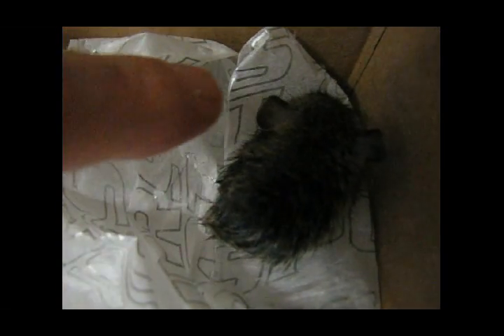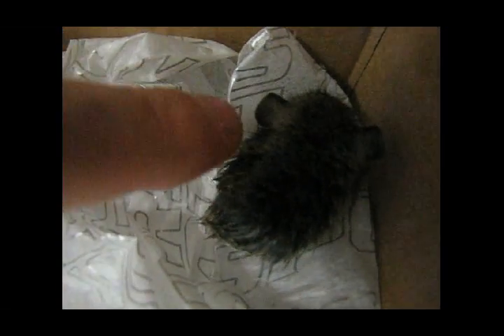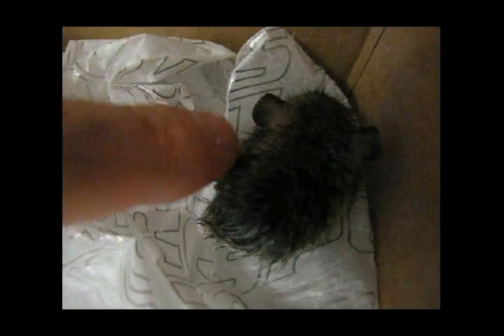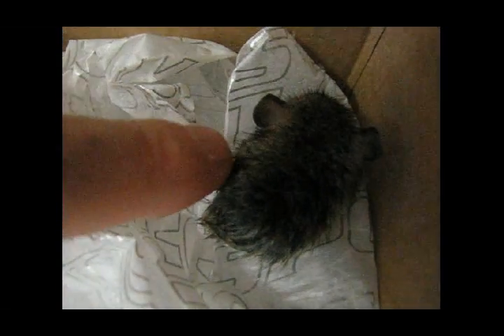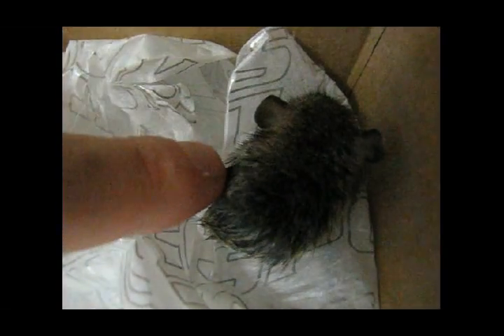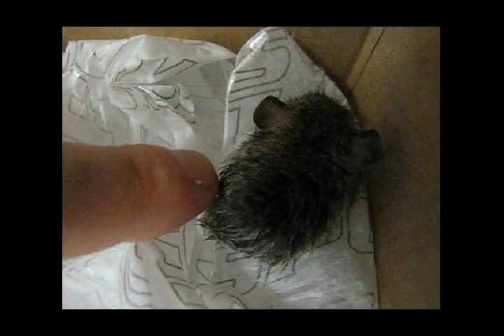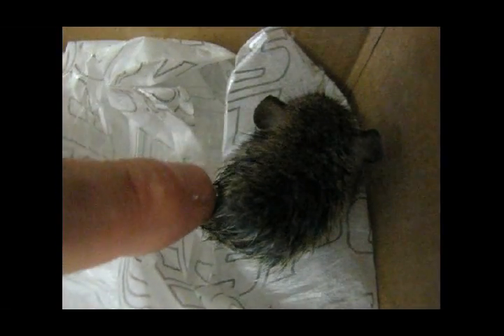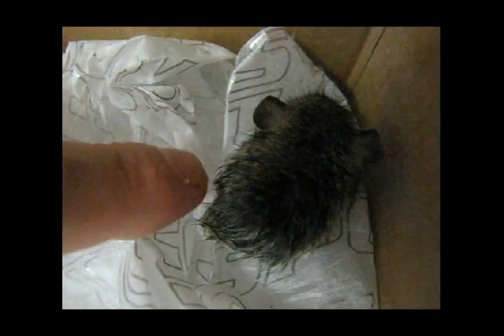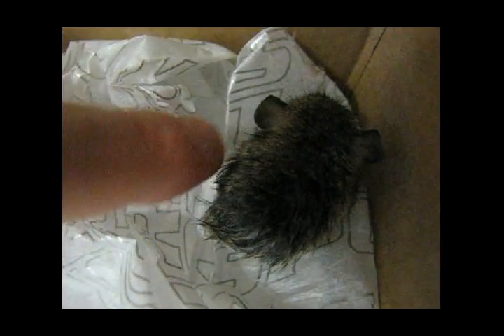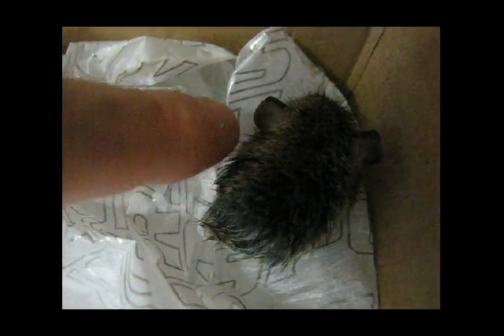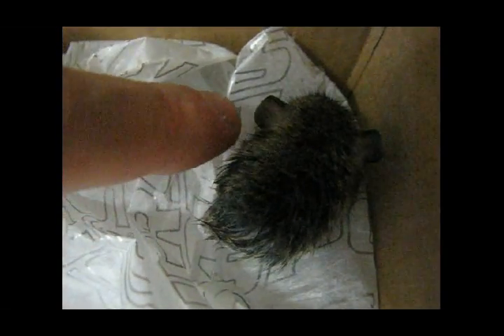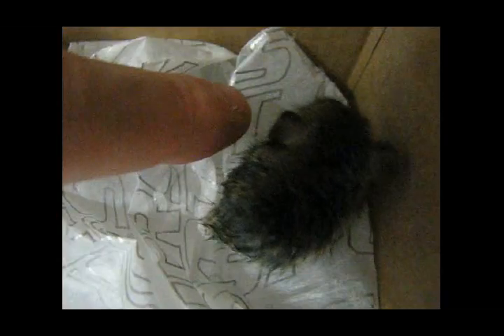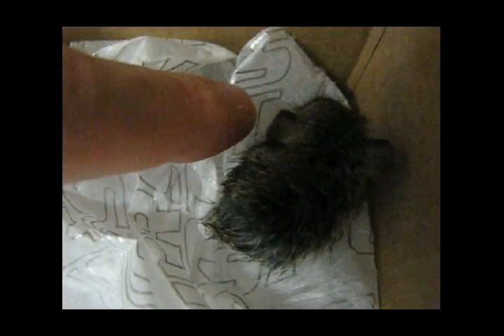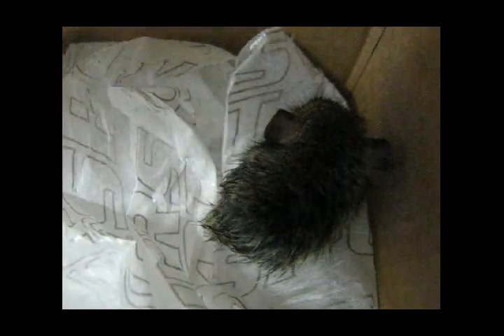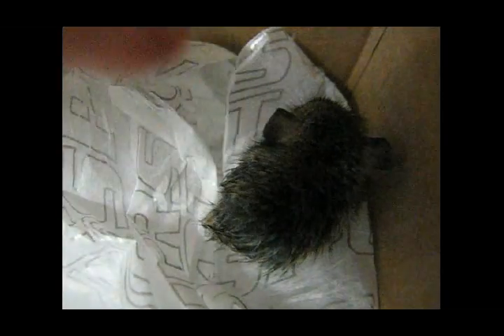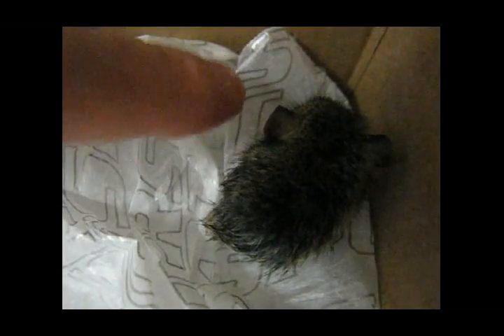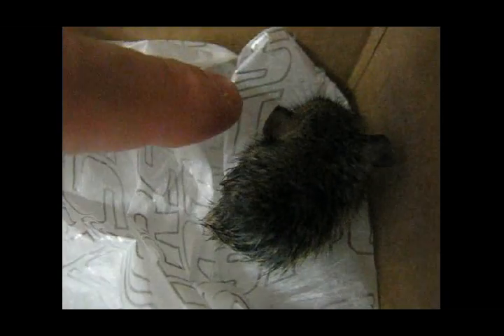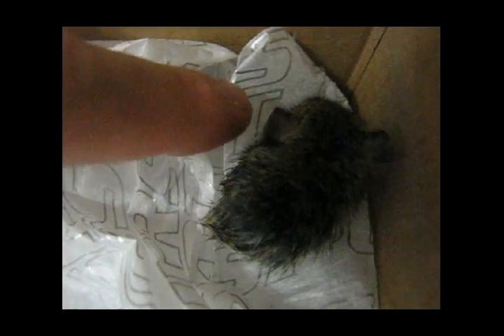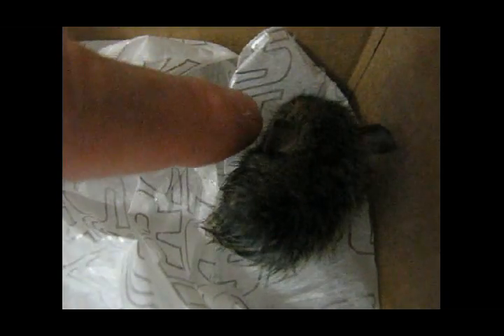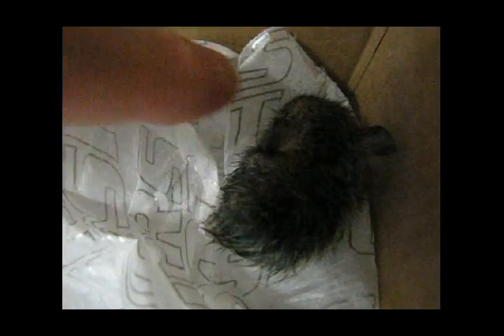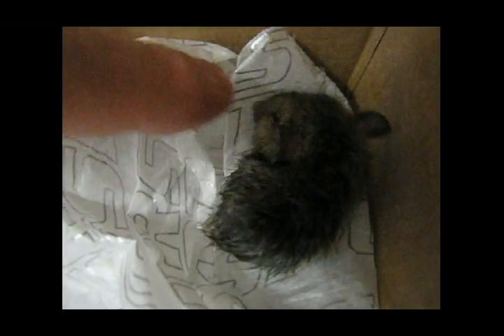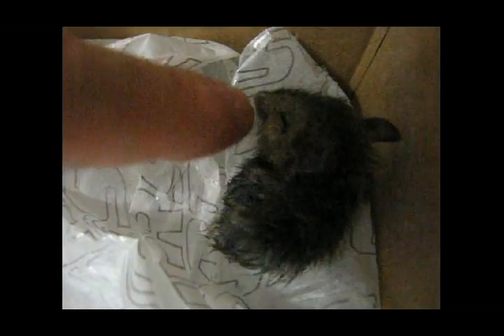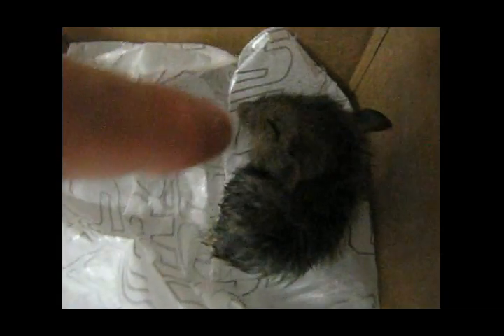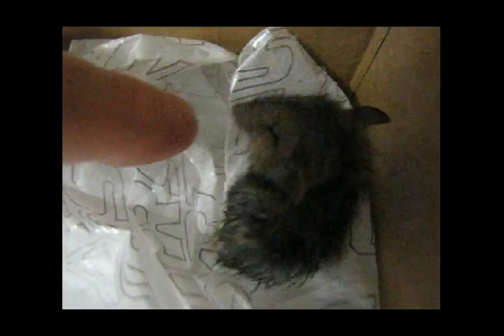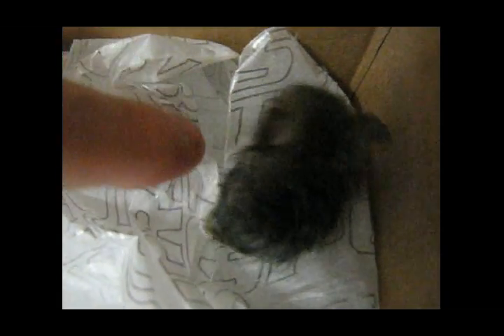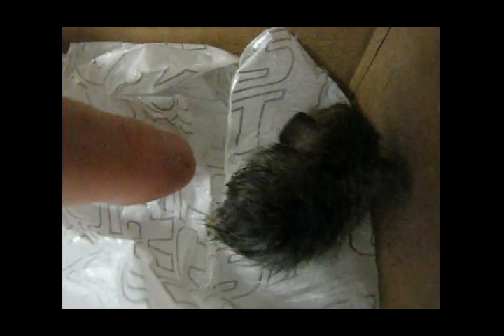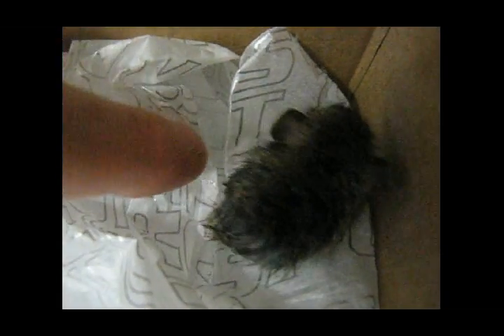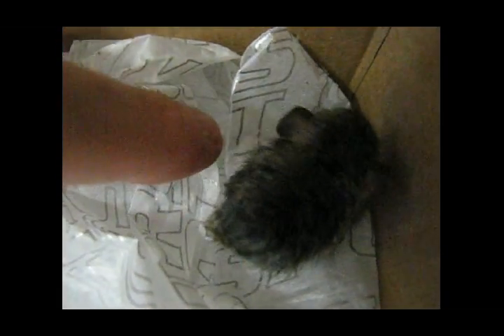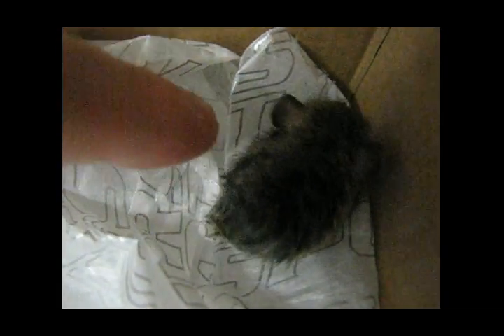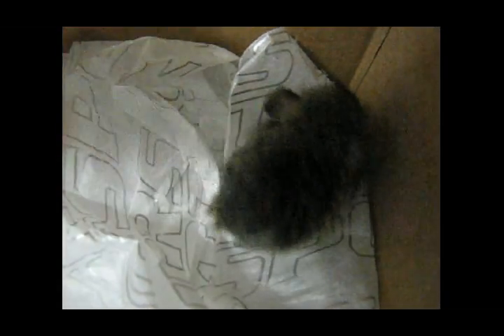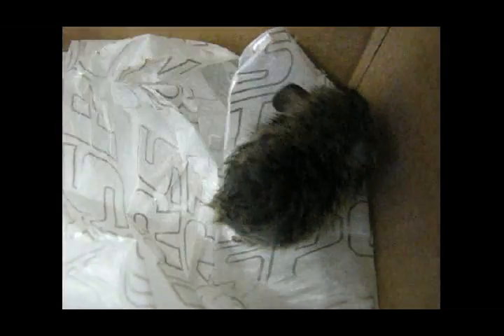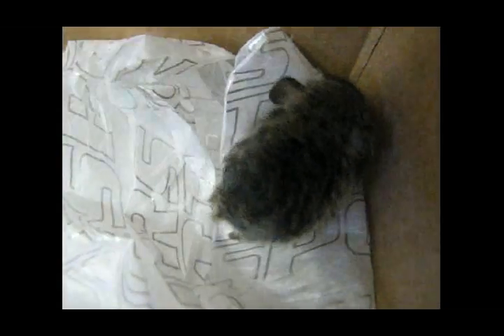It makes me jump because I don't know why — I was bitten by a mouse when I was a kid. I think he's going to bite me.